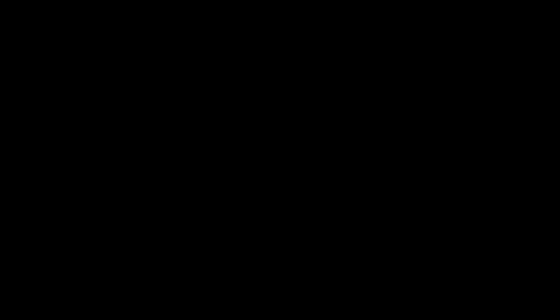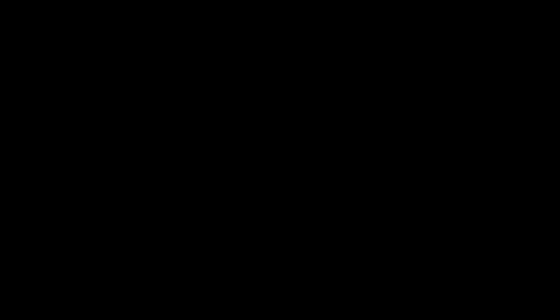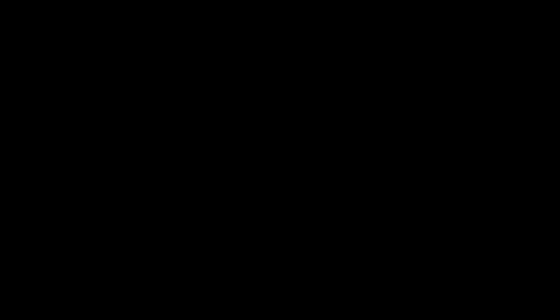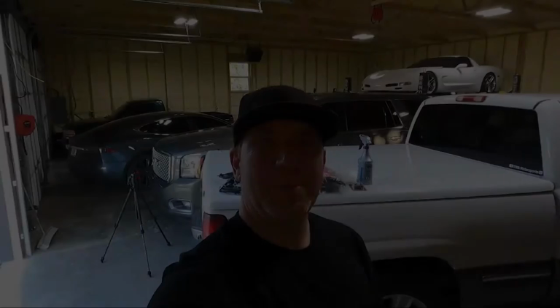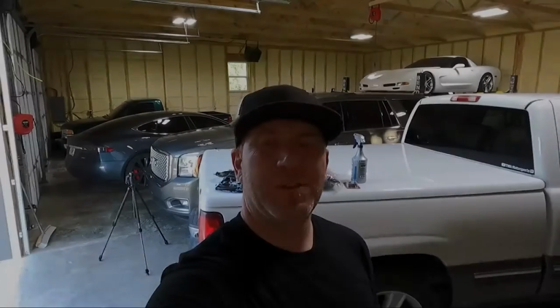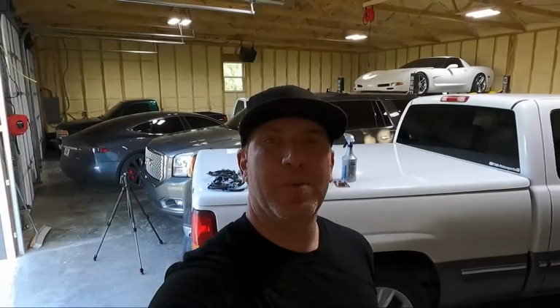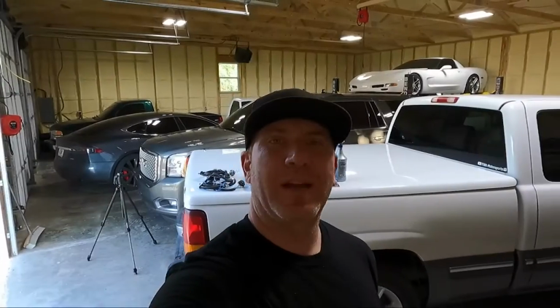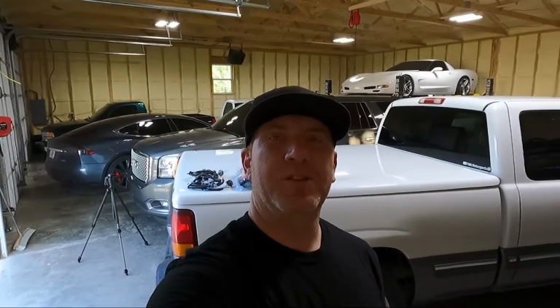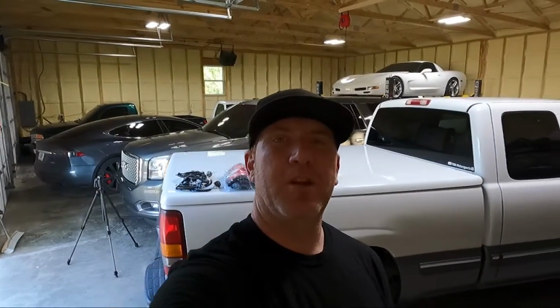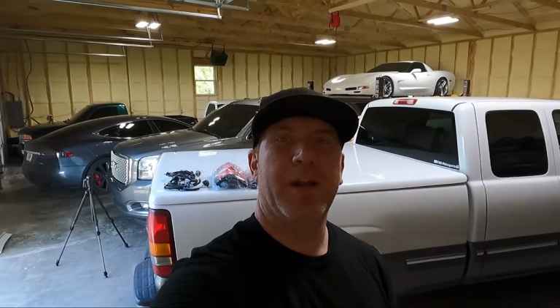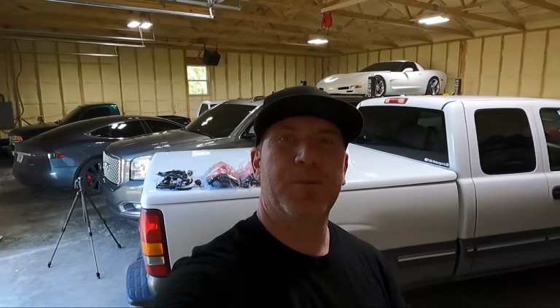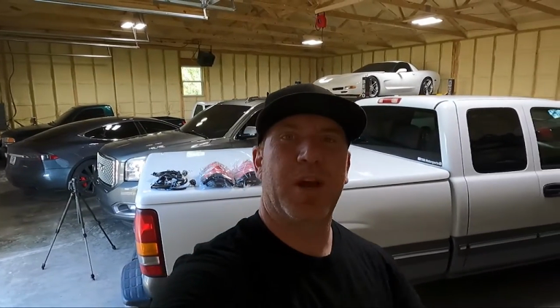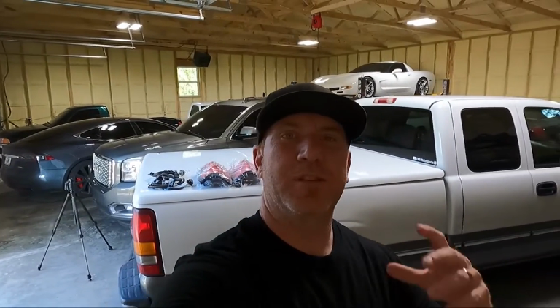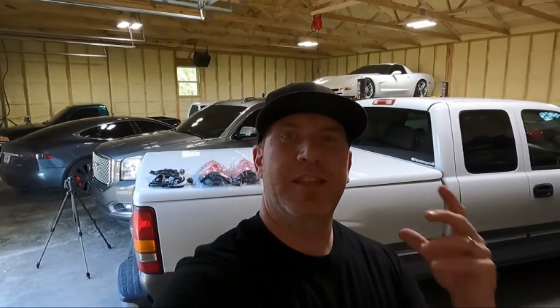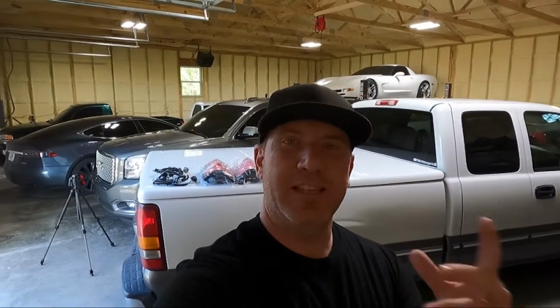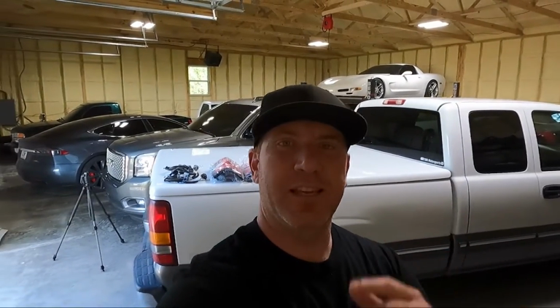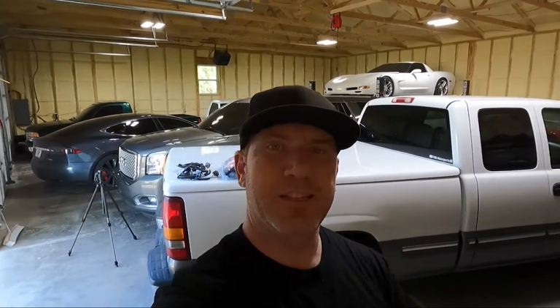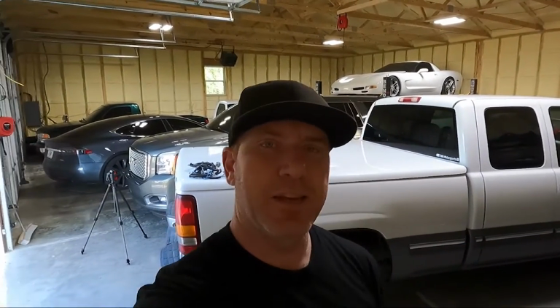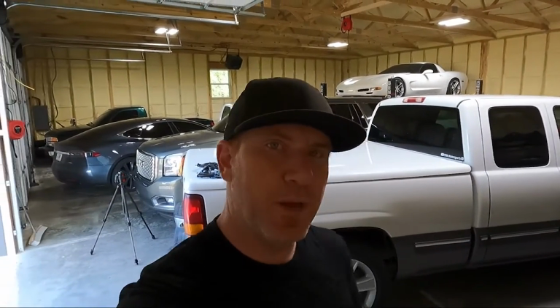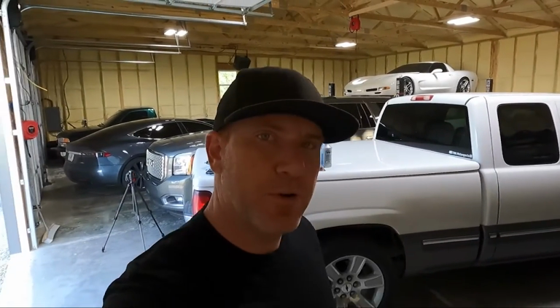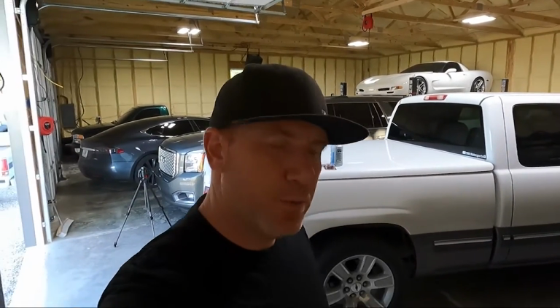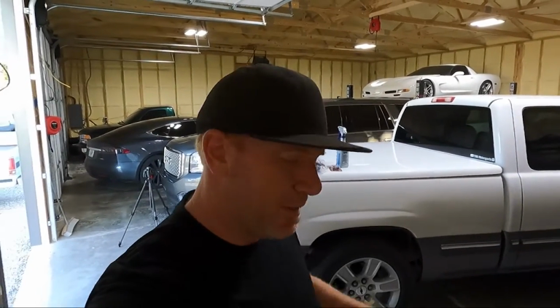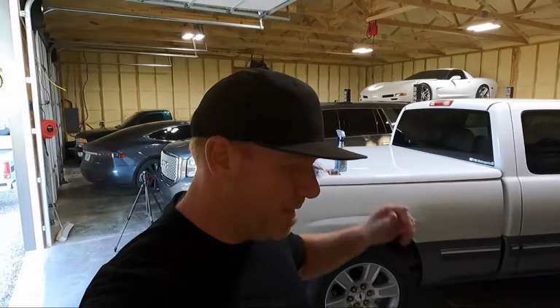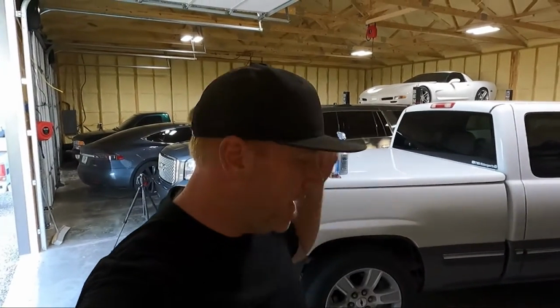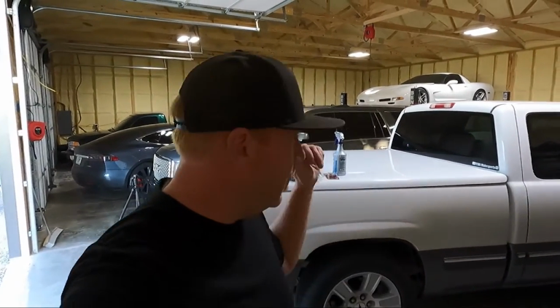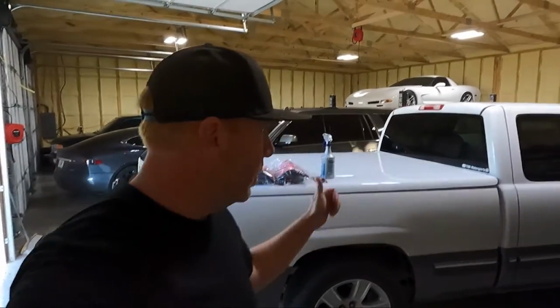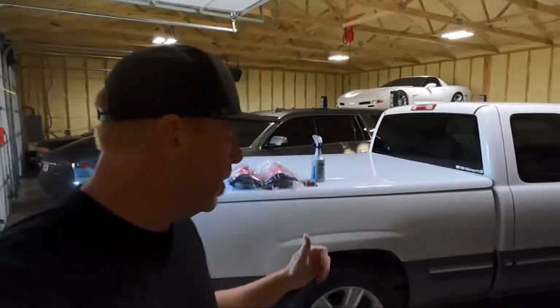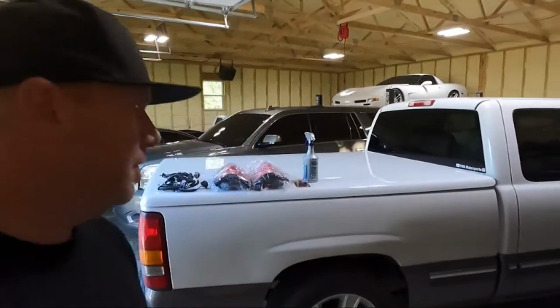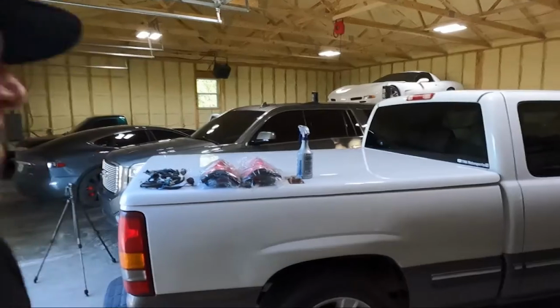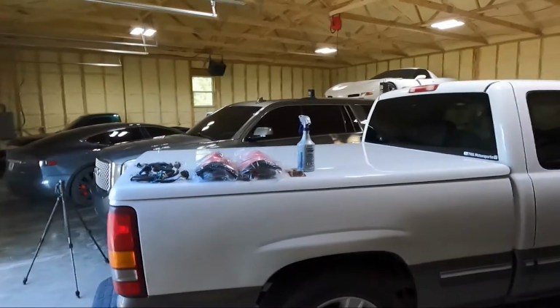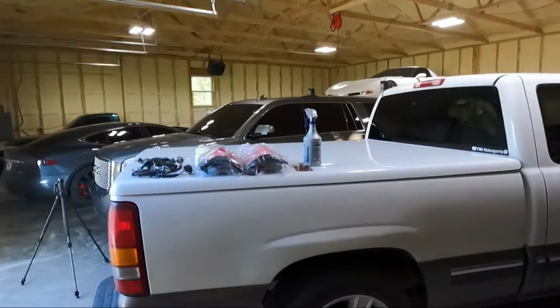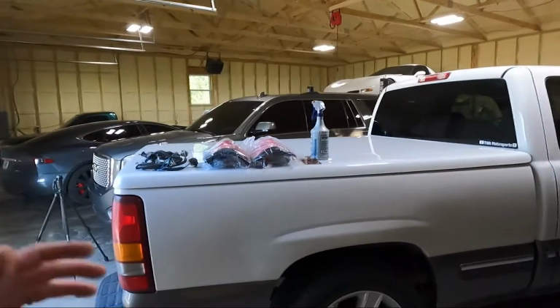What is up guys? Welcome back to the channel. My name is Travis. This is TWA Motorsports and today we are on the Silverado.